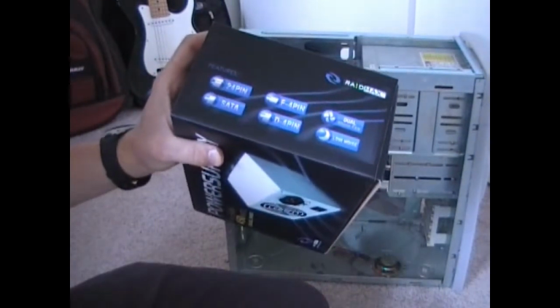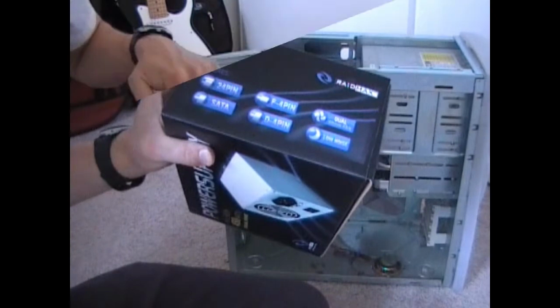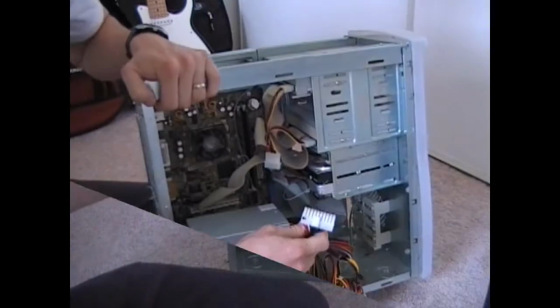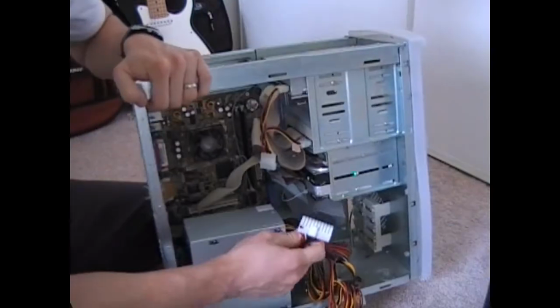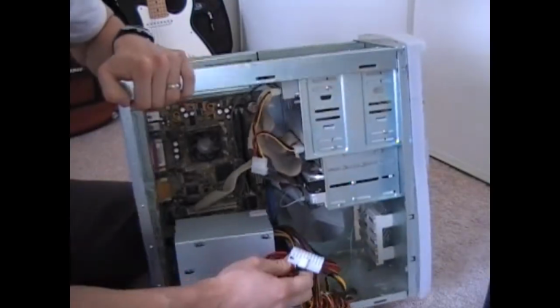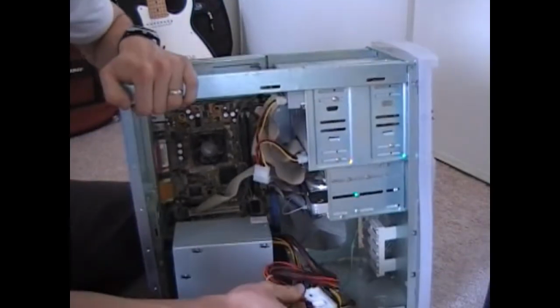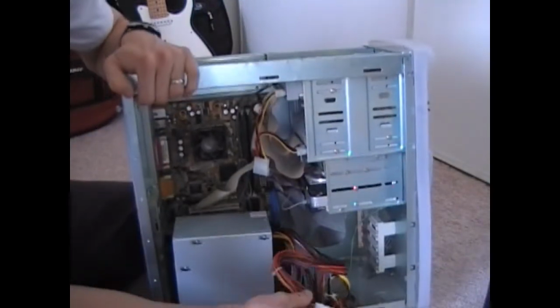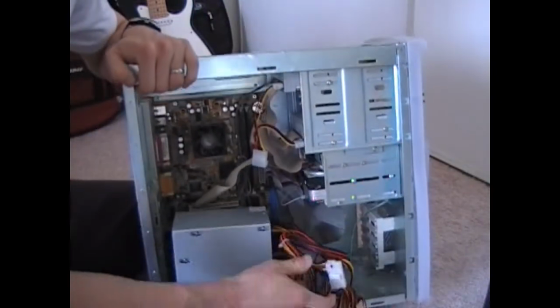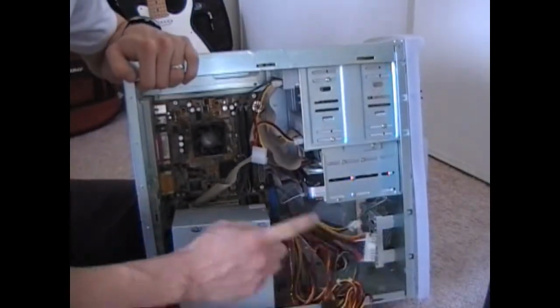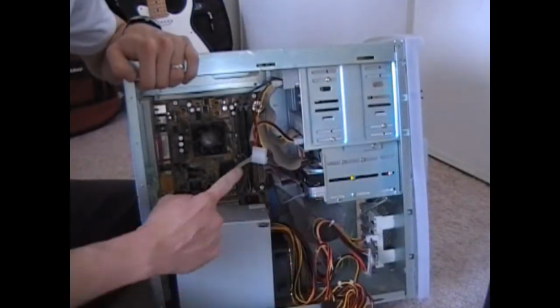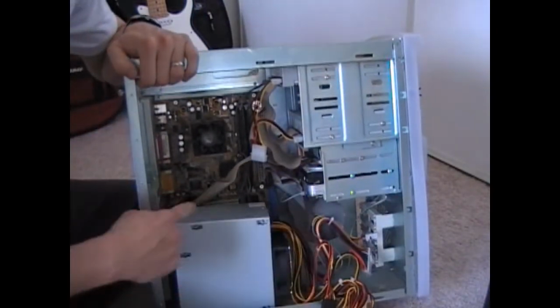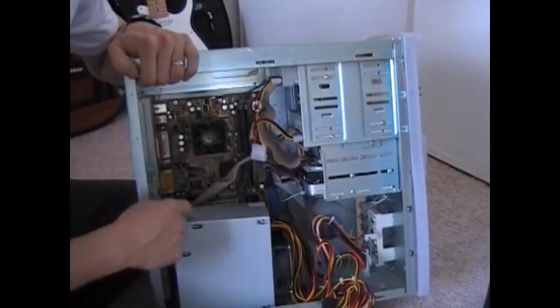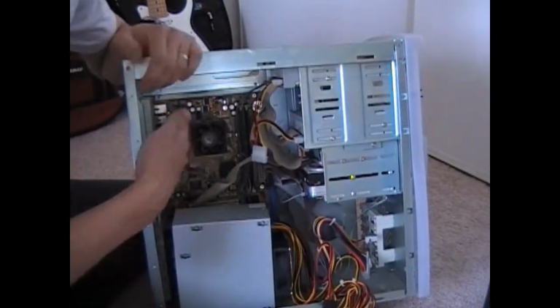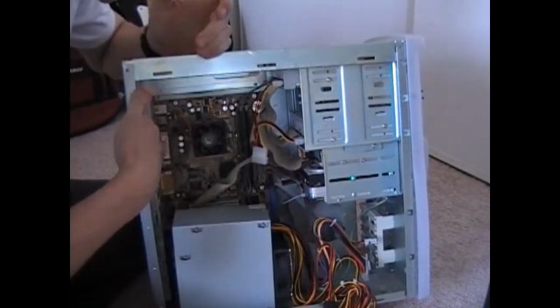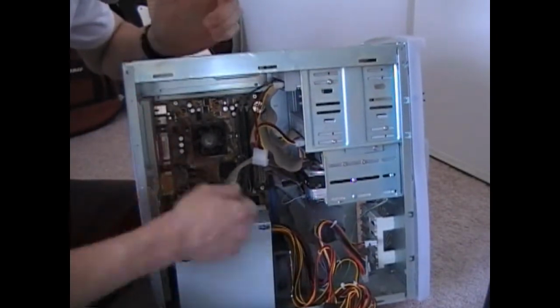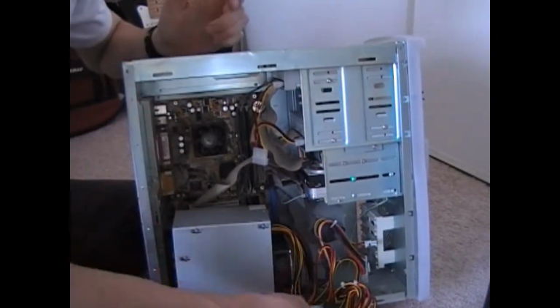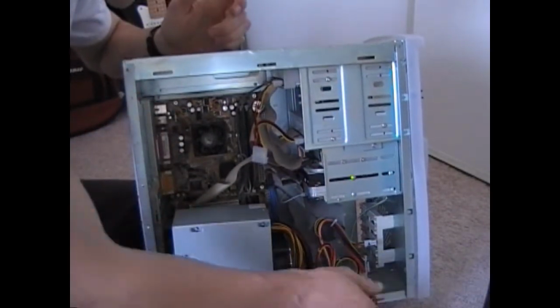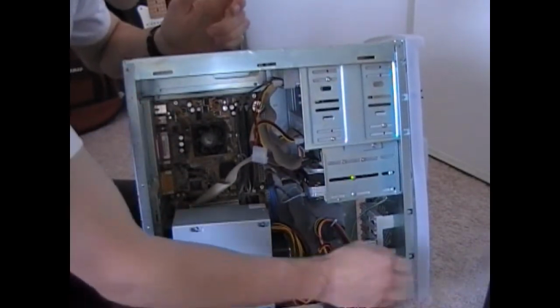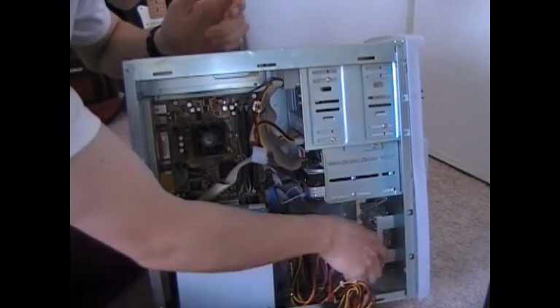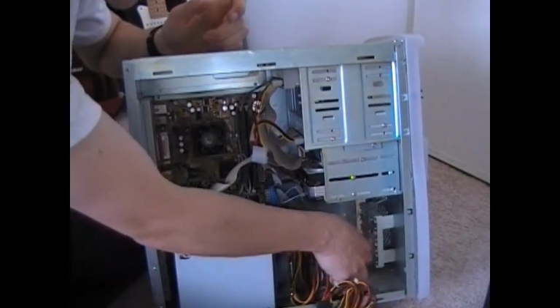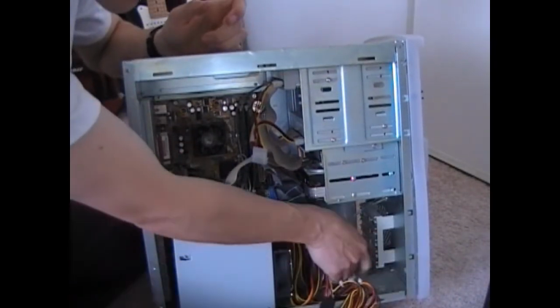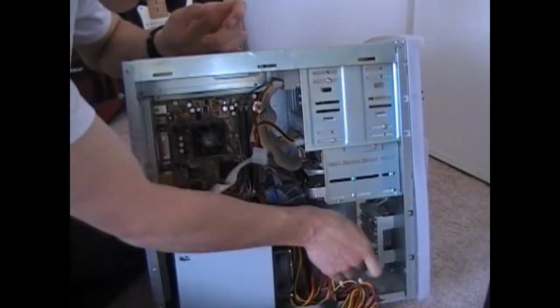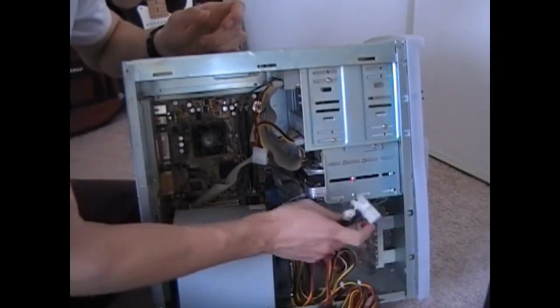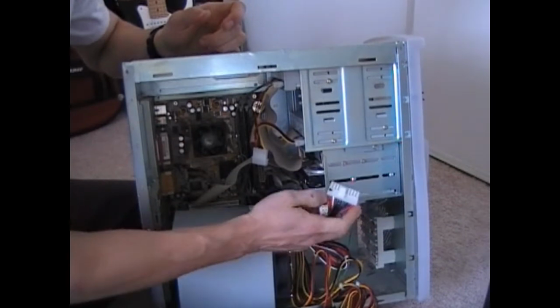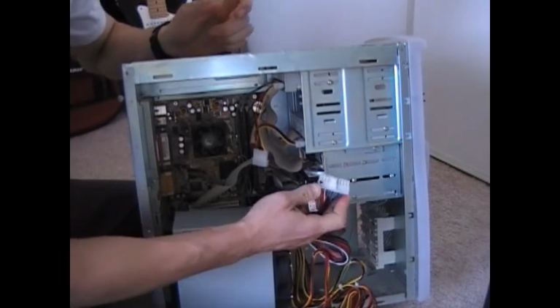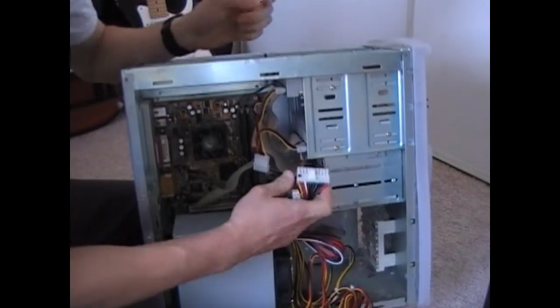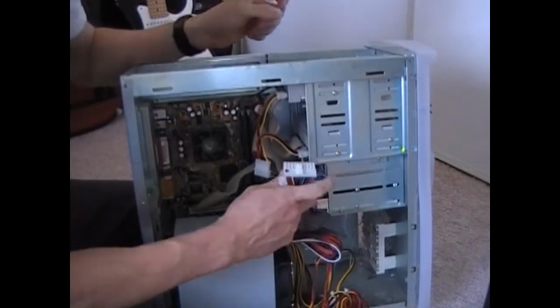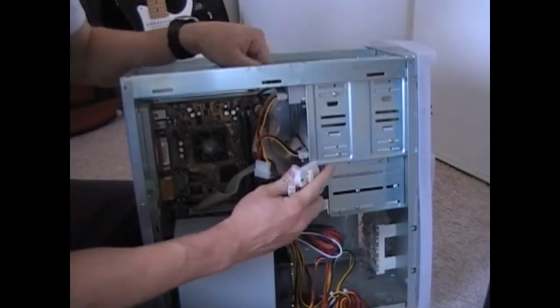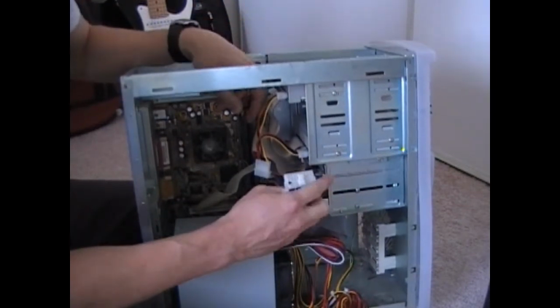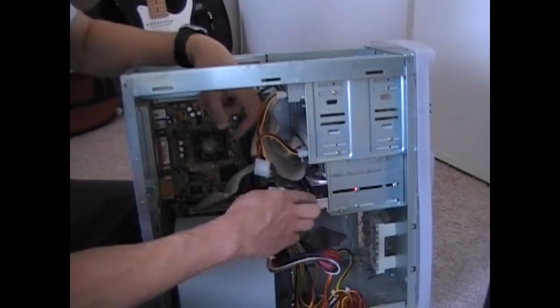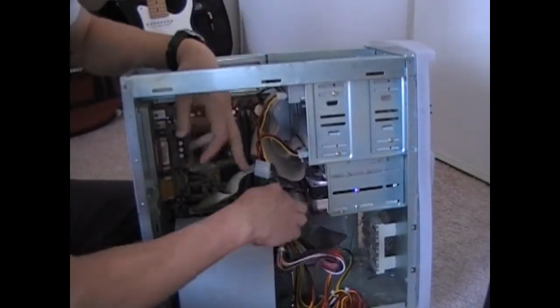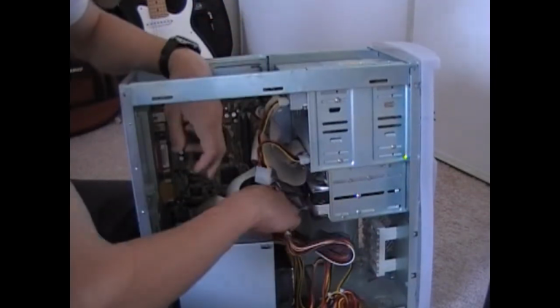First thing I'm going to do before I hang it up here, so I have the most room, is go ahead and plug this into the motherboard.